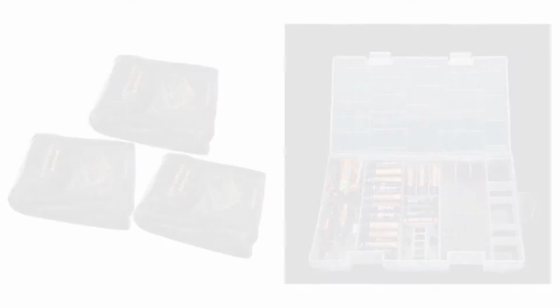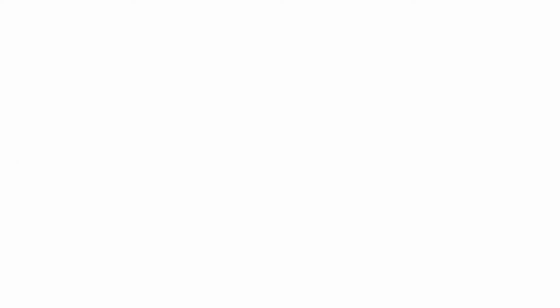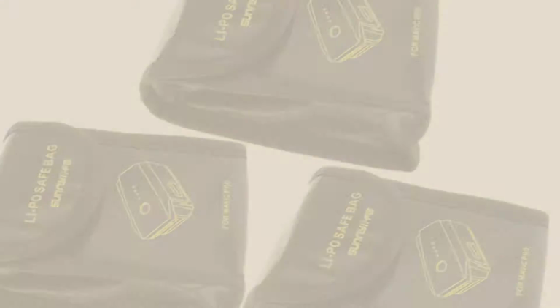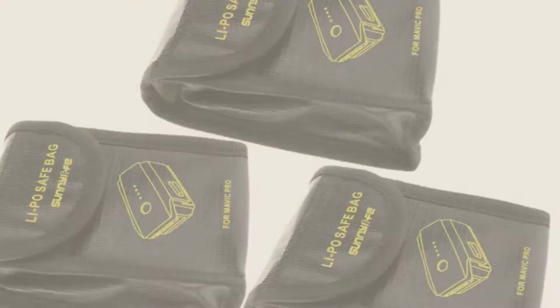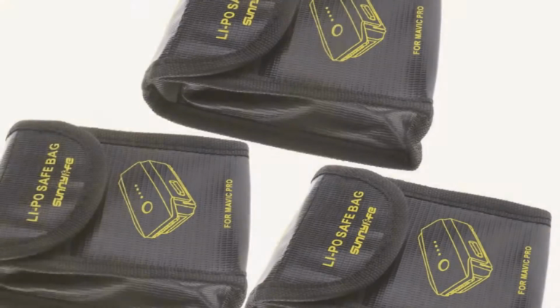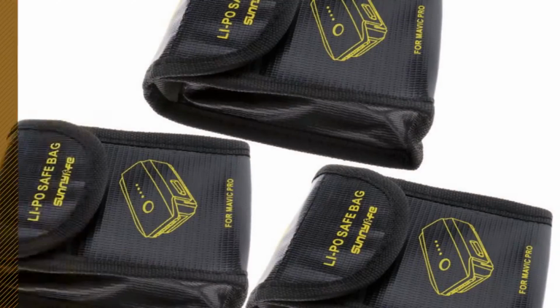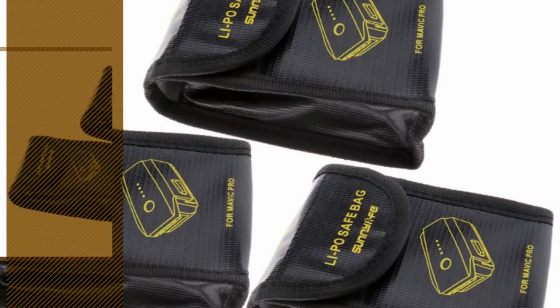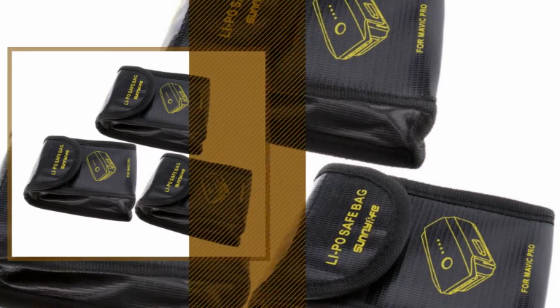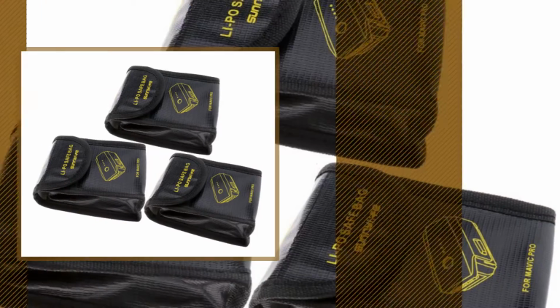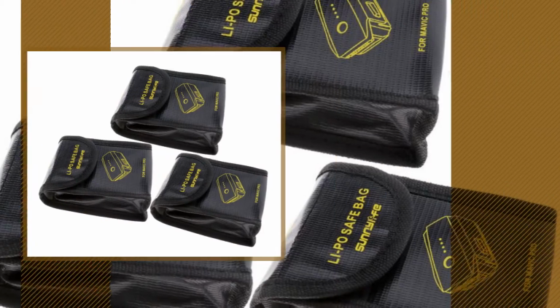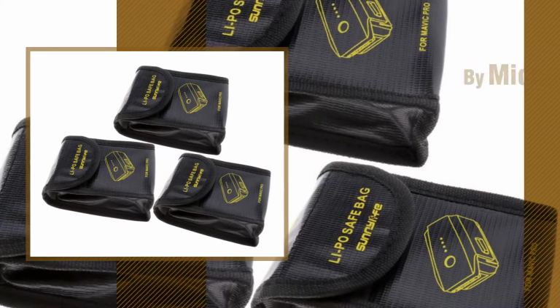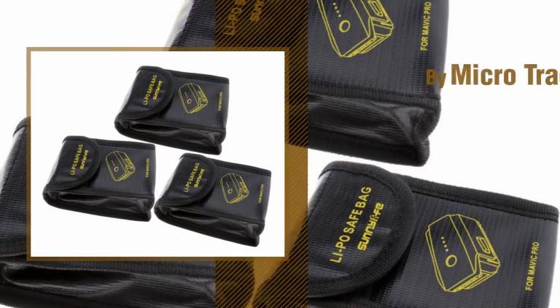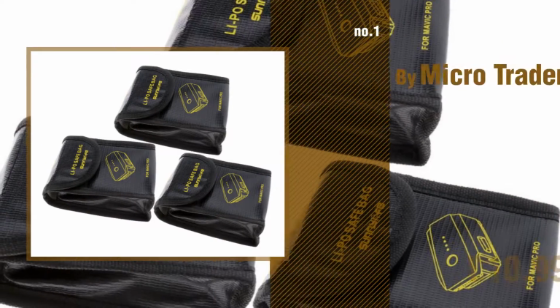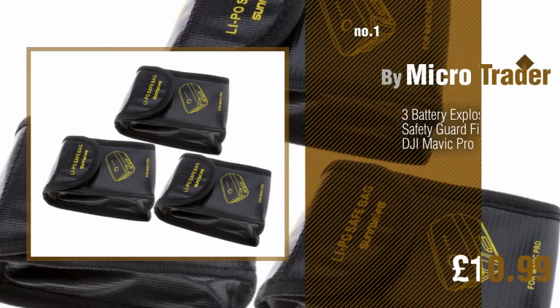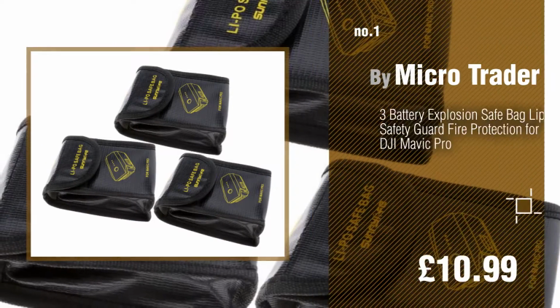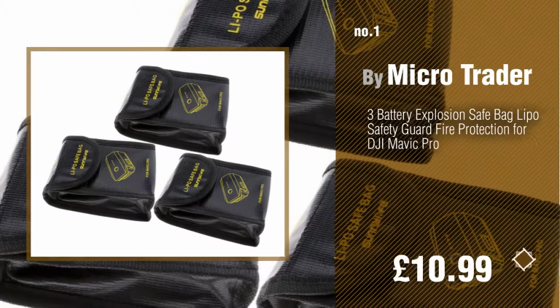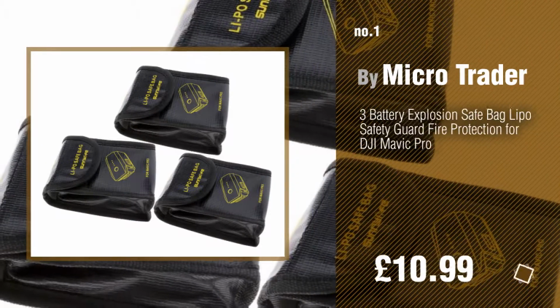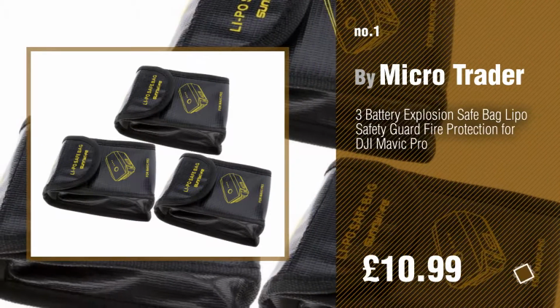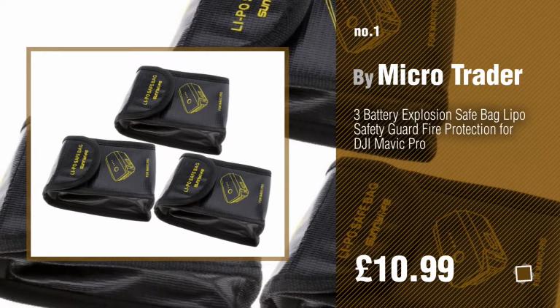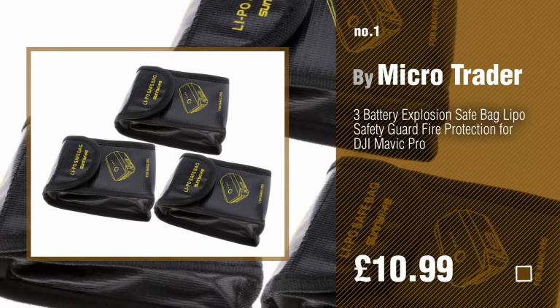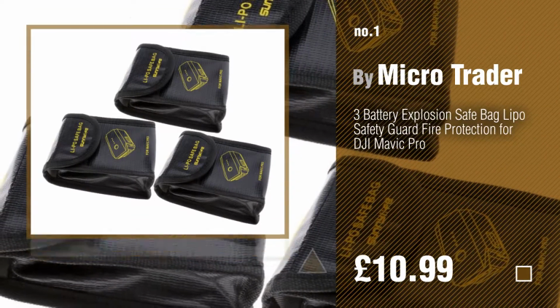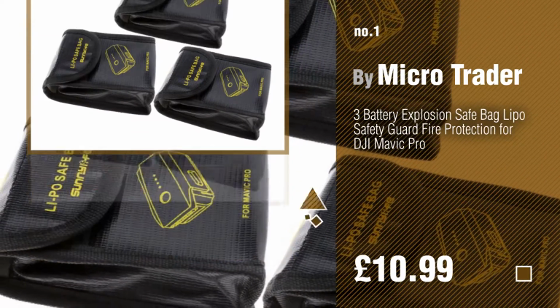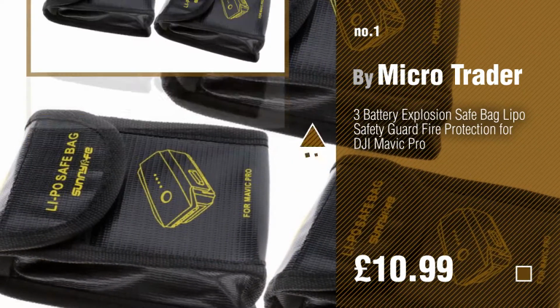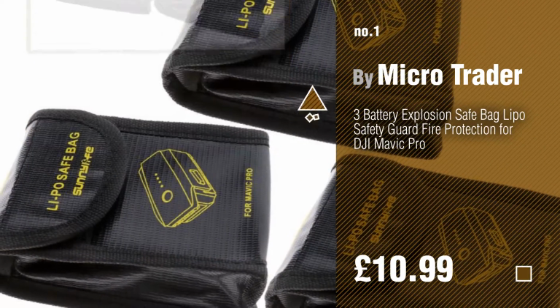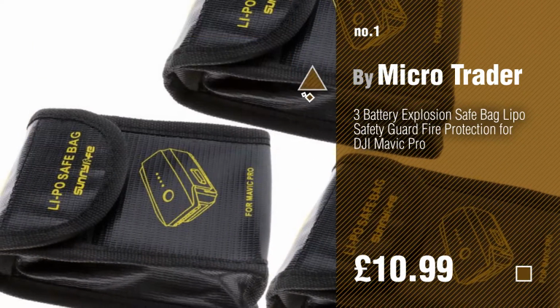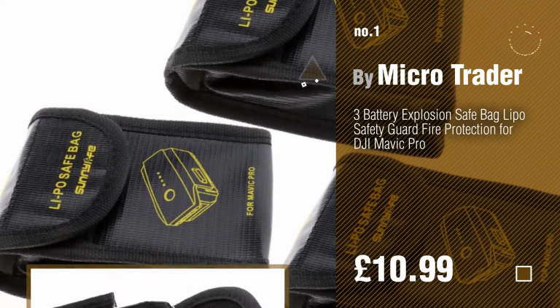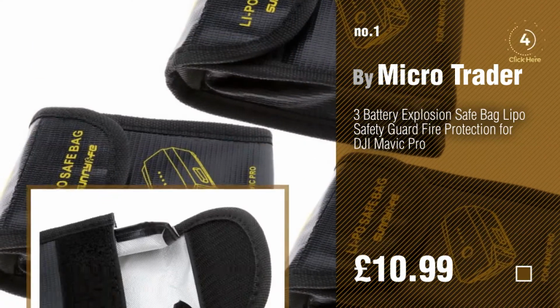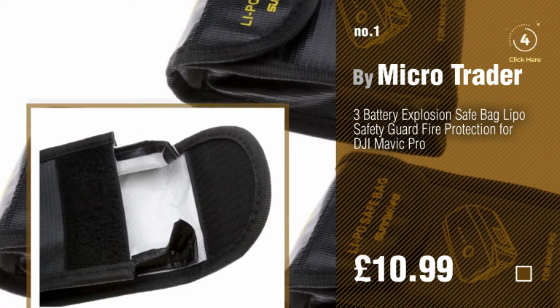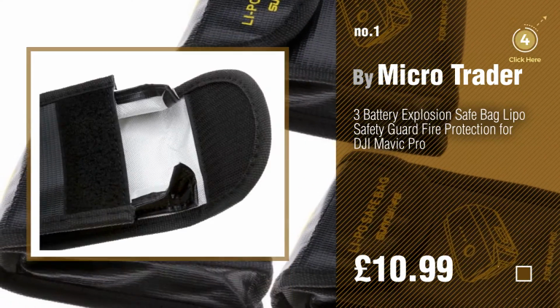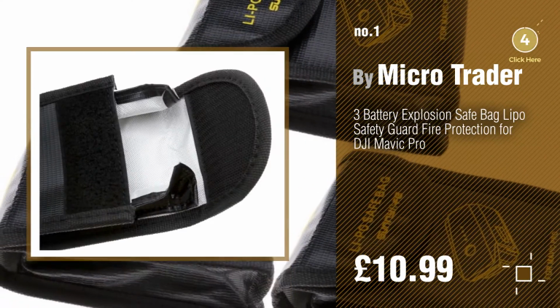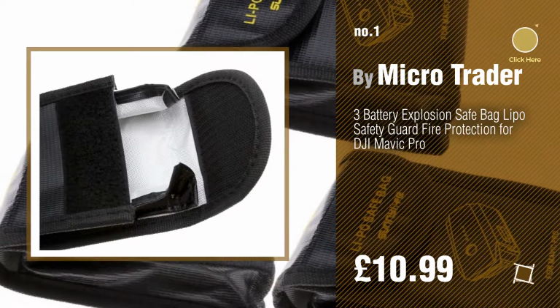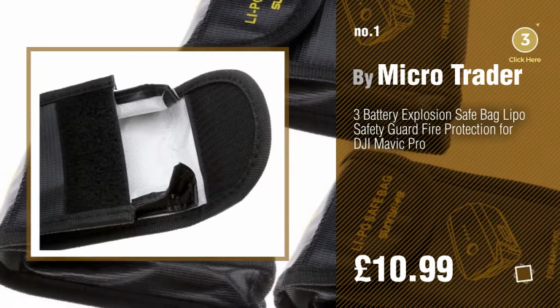Number 1 by MicroTrader. Watch this video and get inspired.